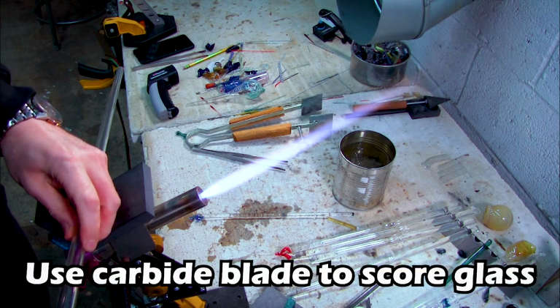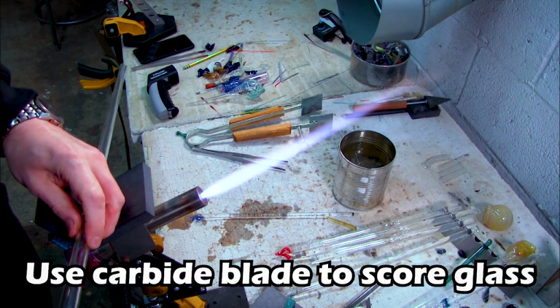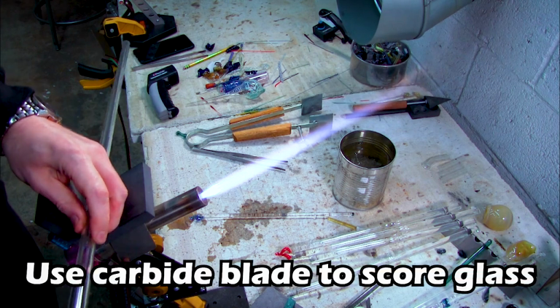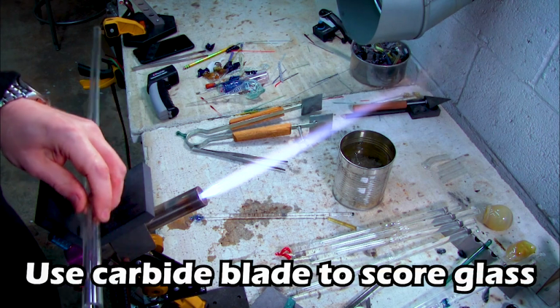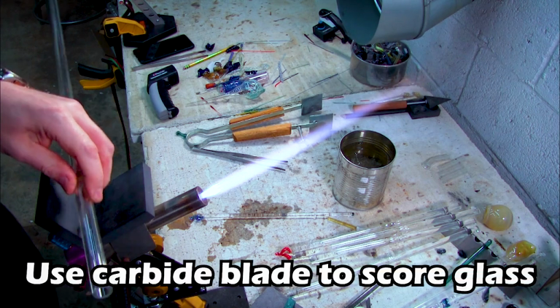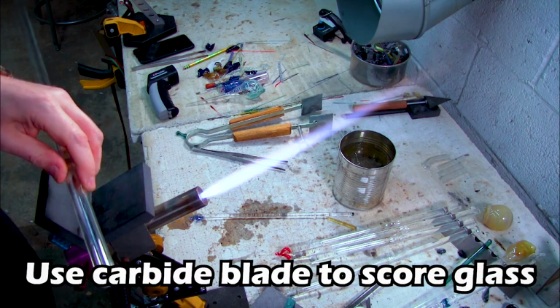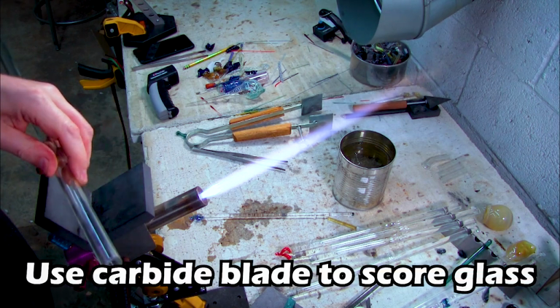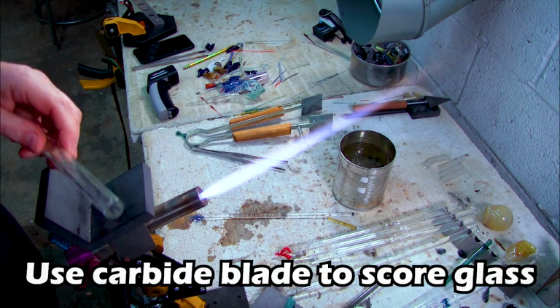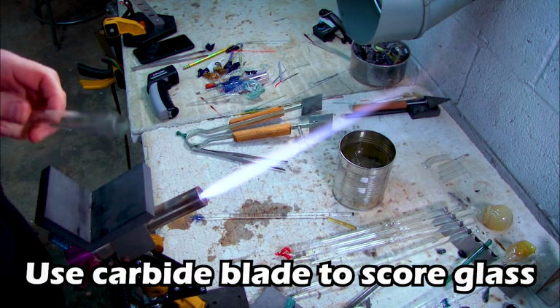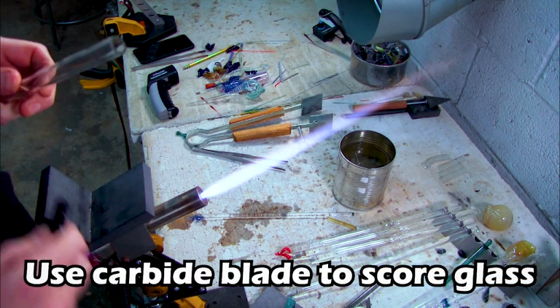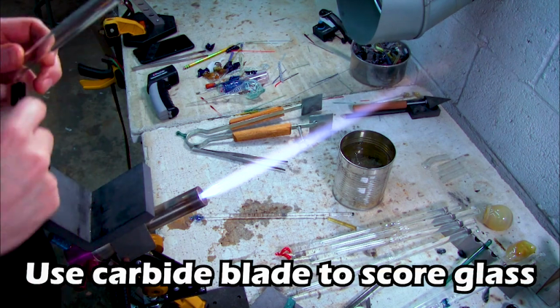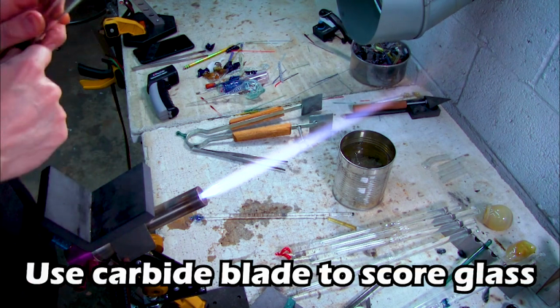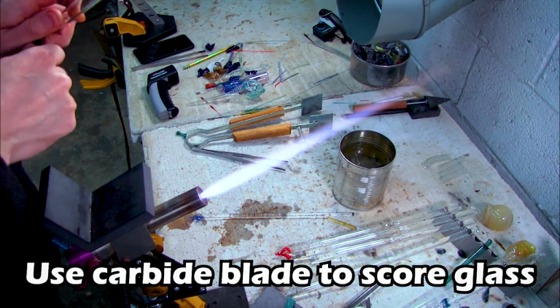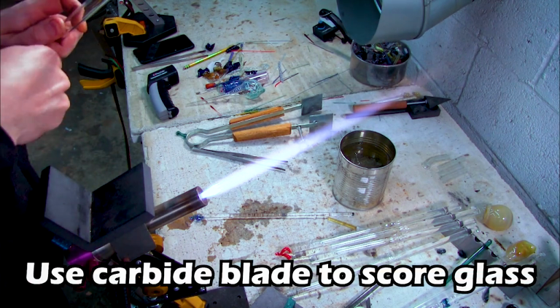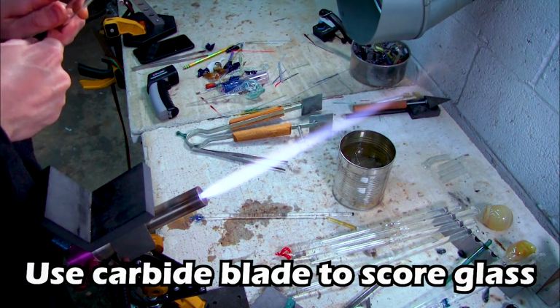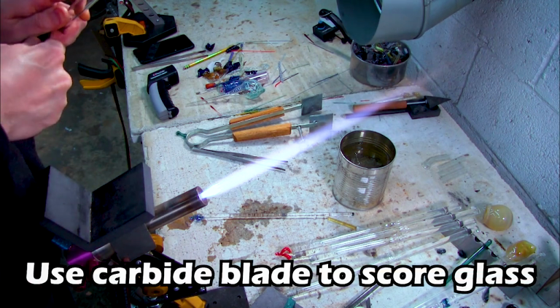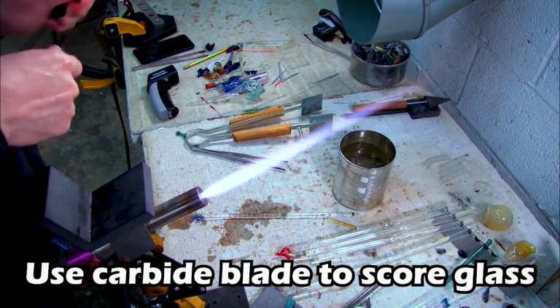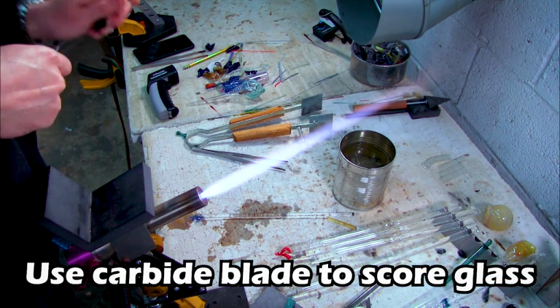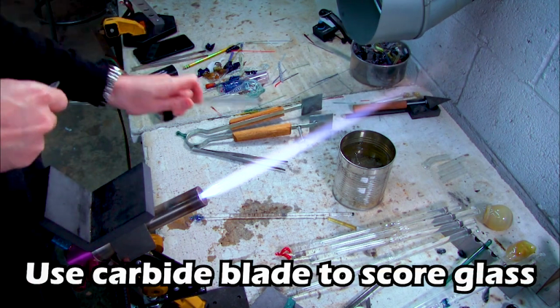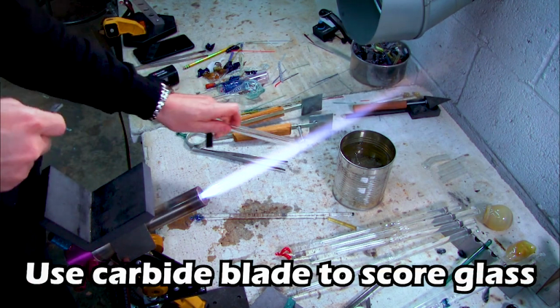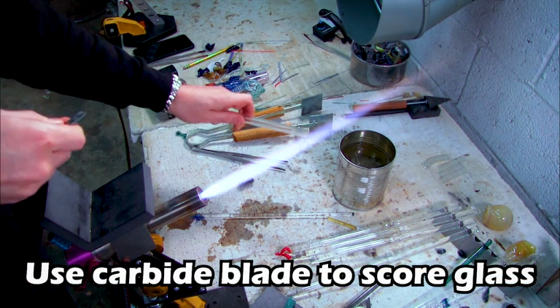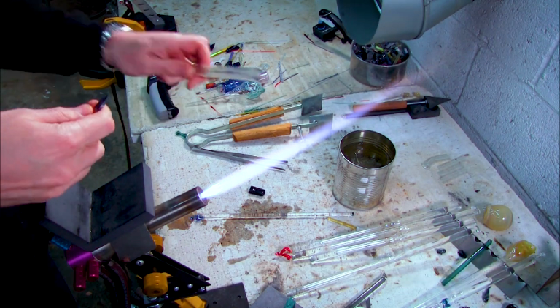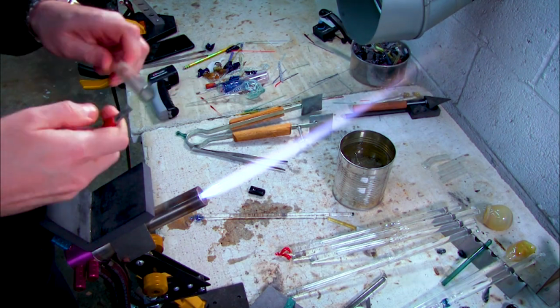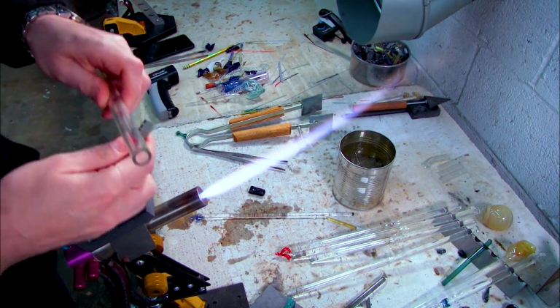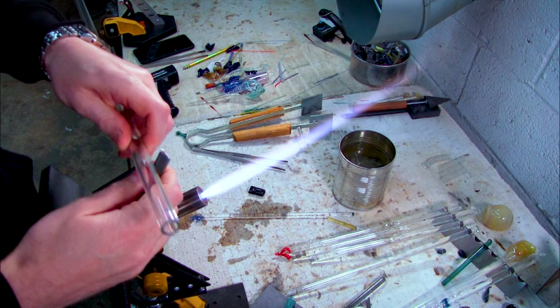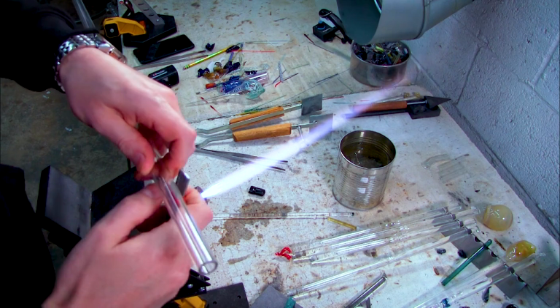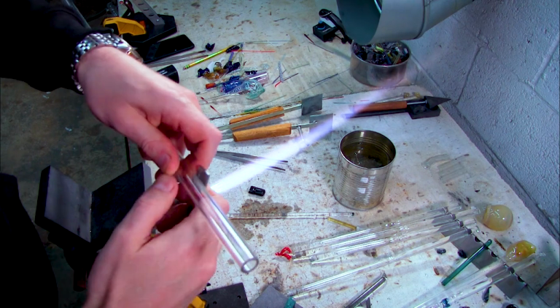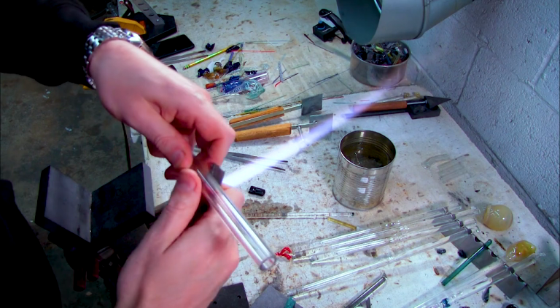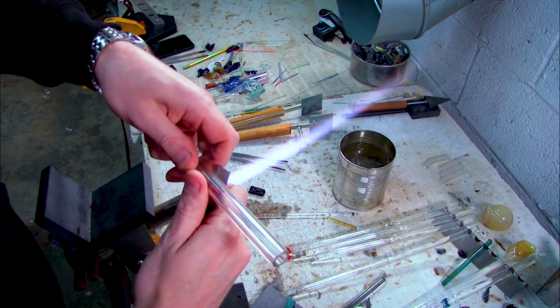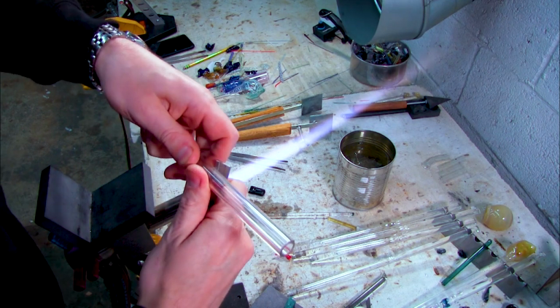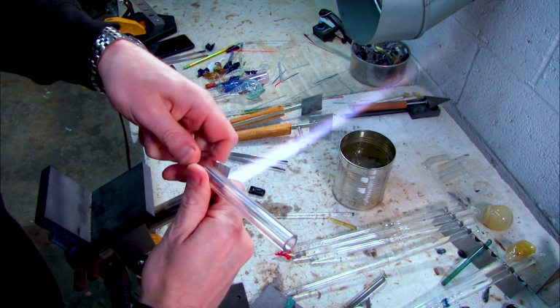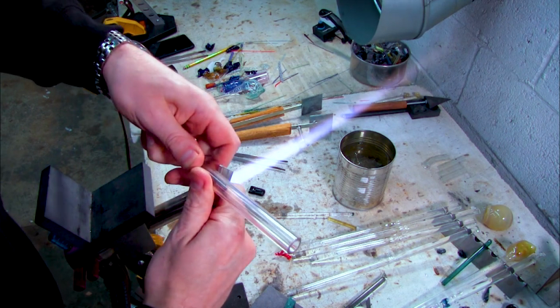I'm not going to do much talking in this video, so I've included handy captions to walk you through the test tube making process.